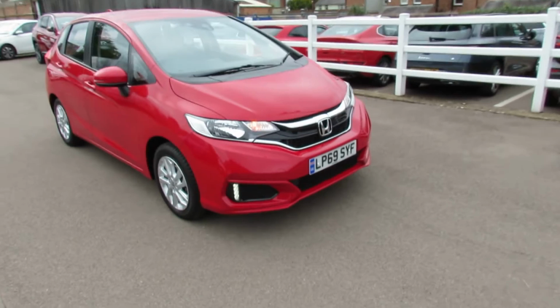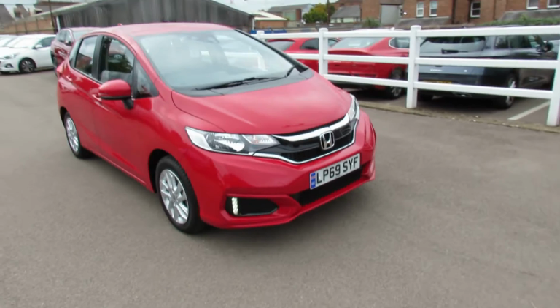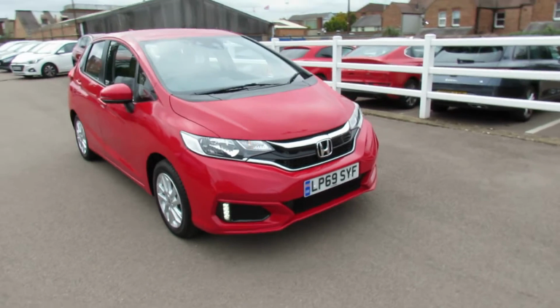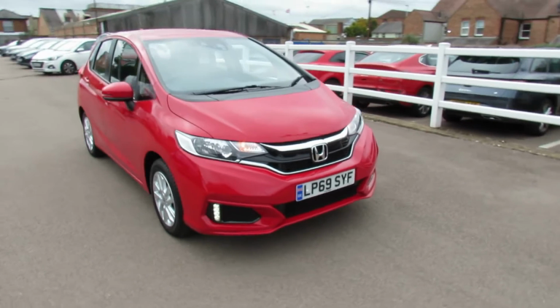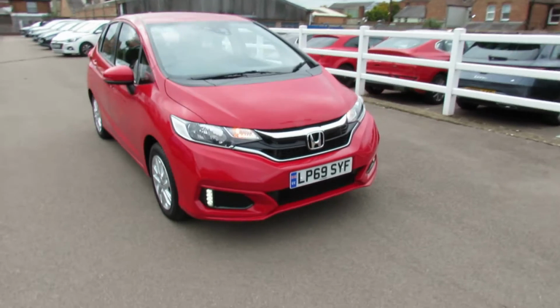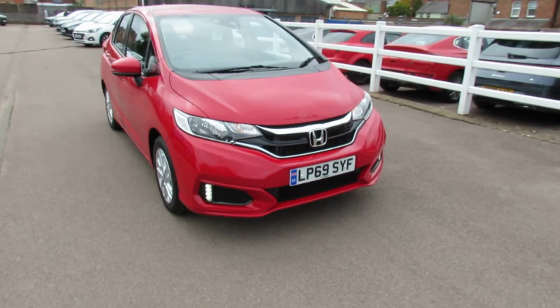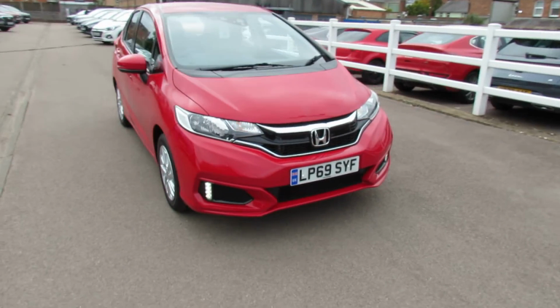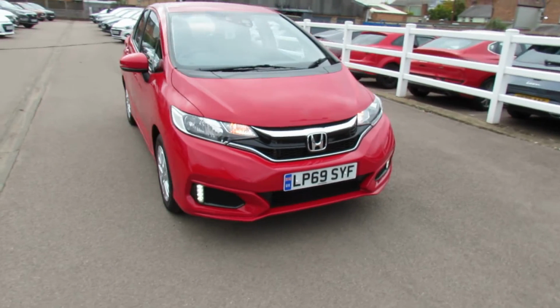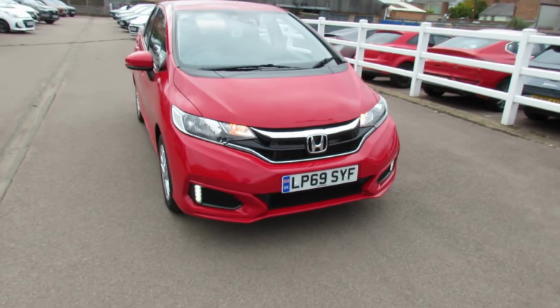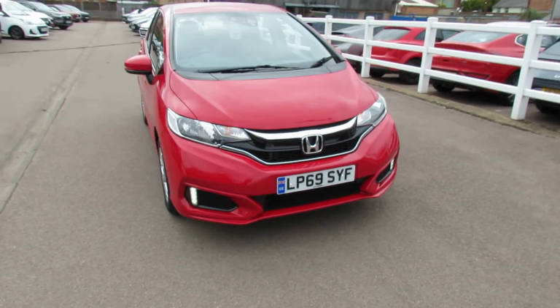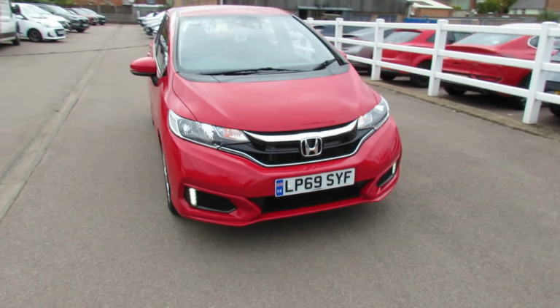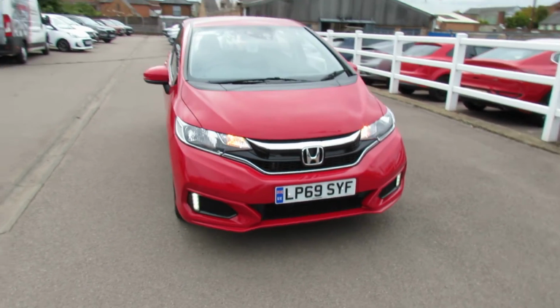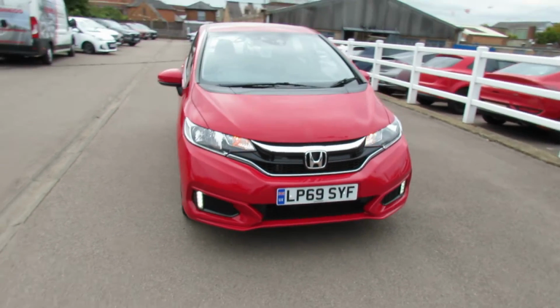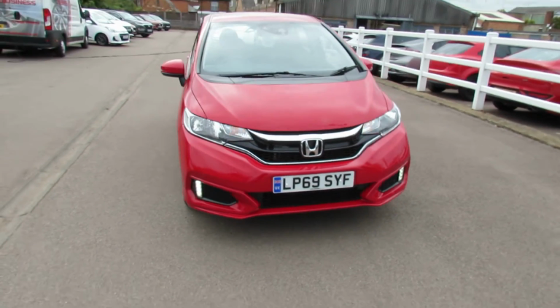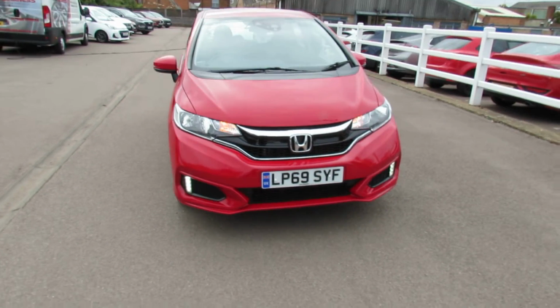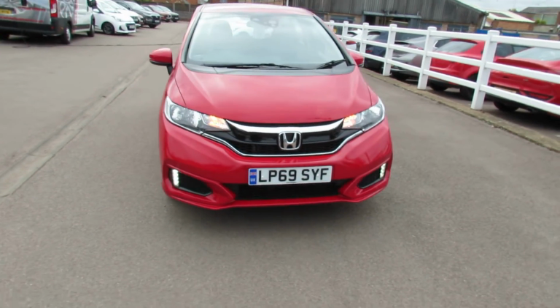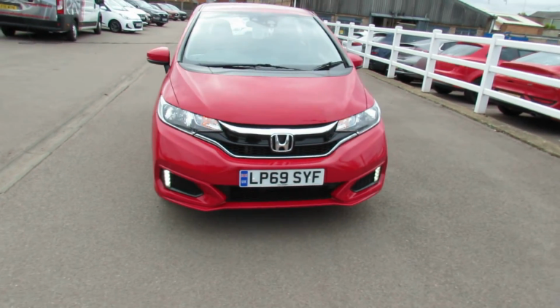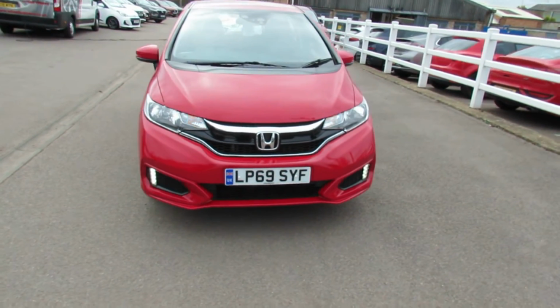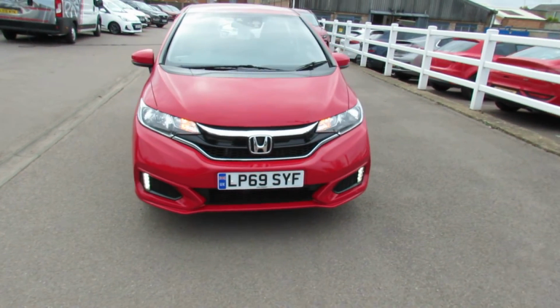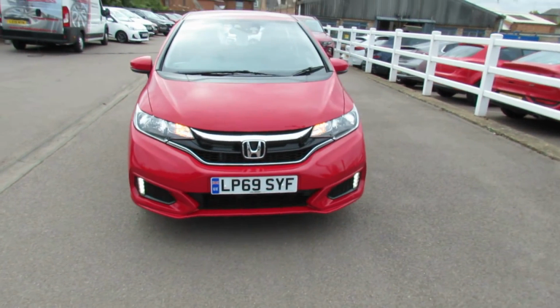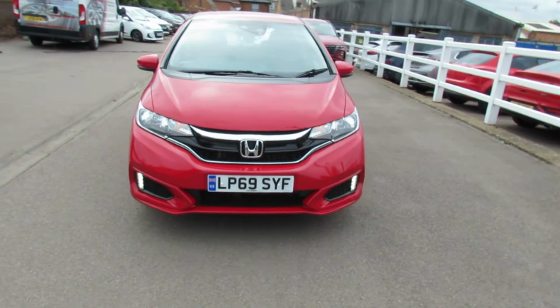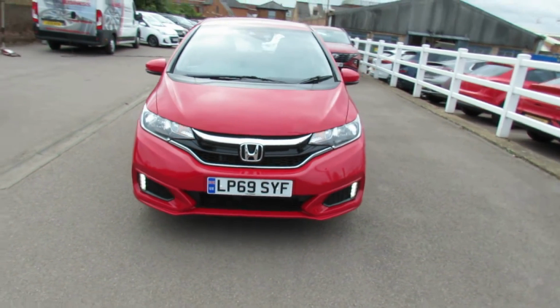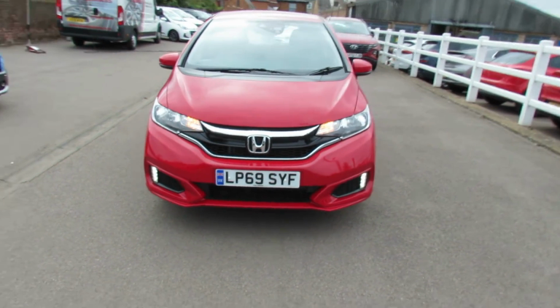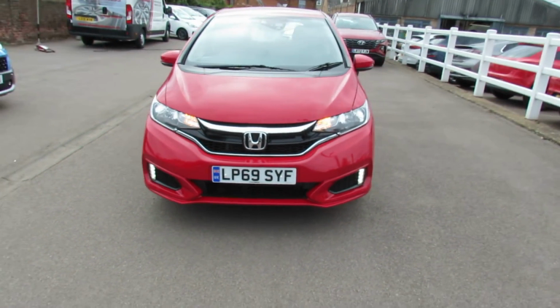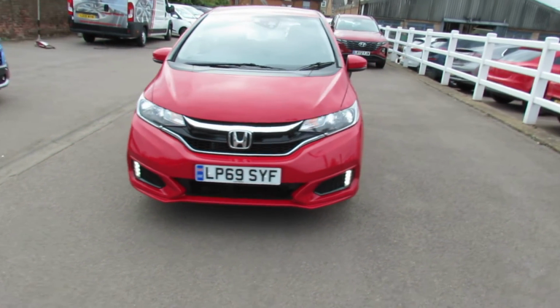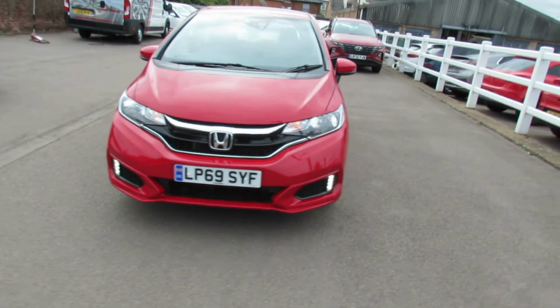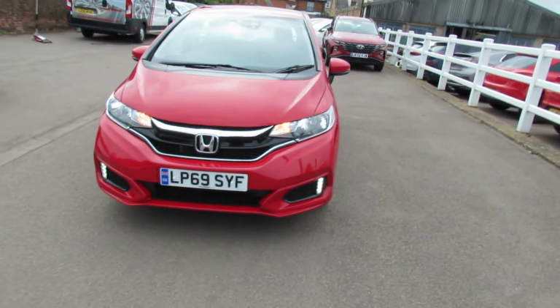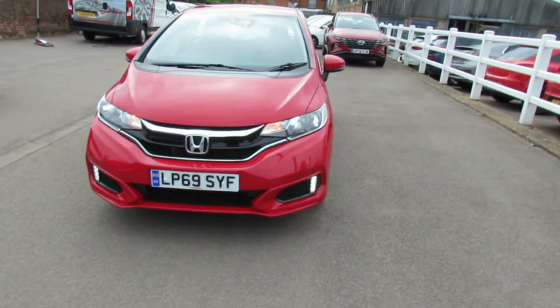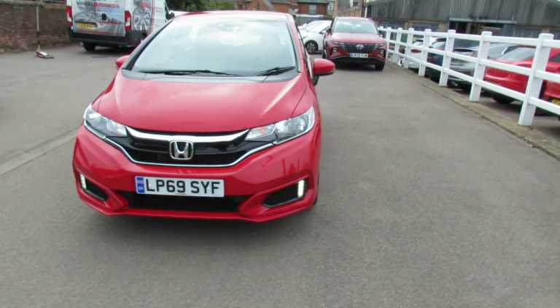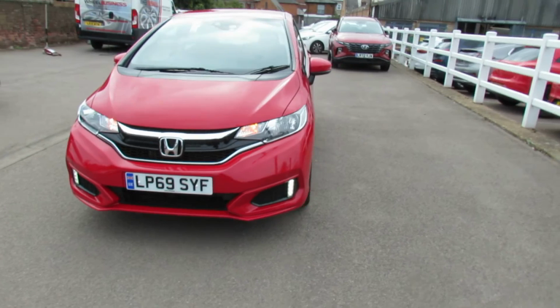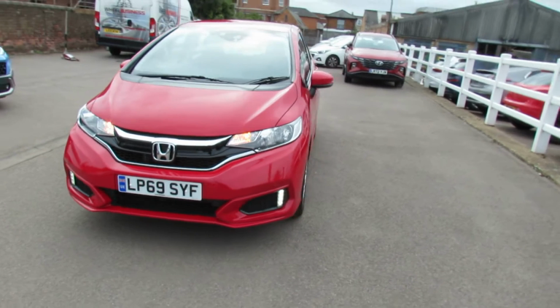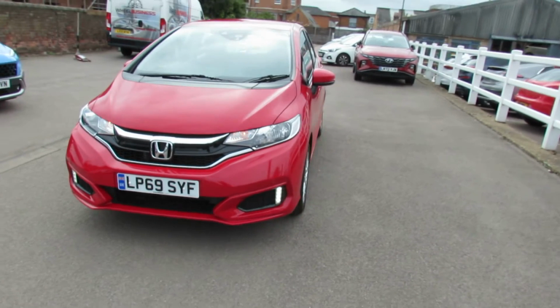Starting on the front you can see we've got daytime running lights. We've also got front parking sensors on this car.